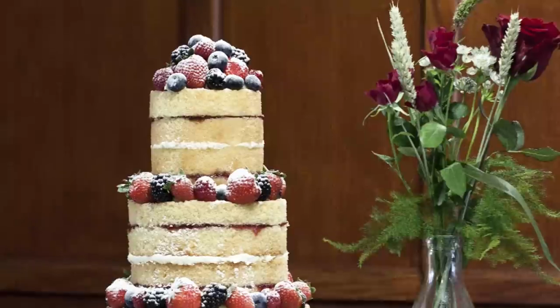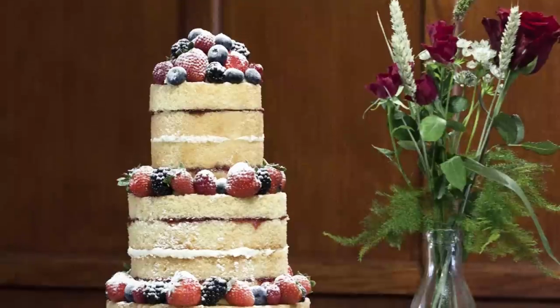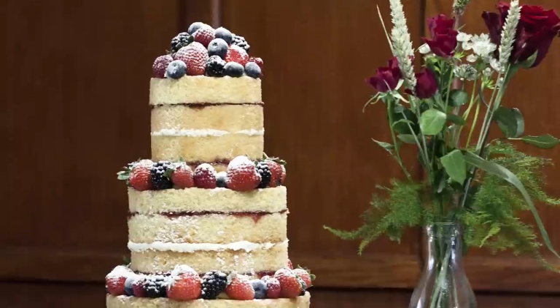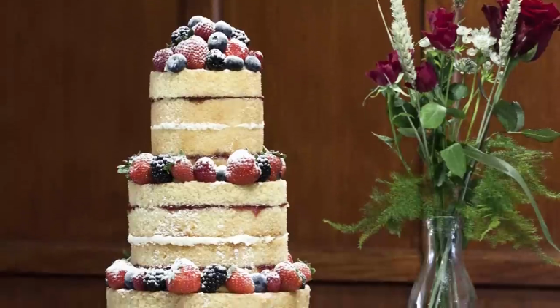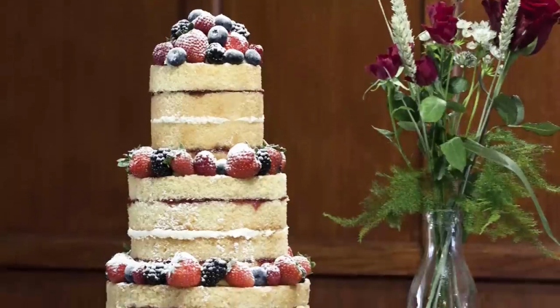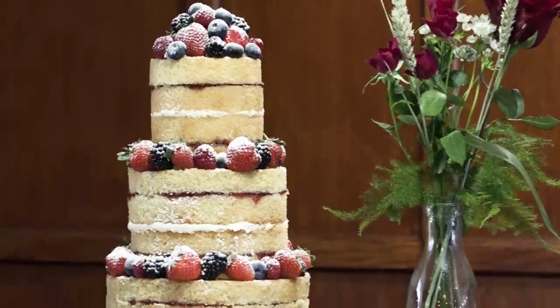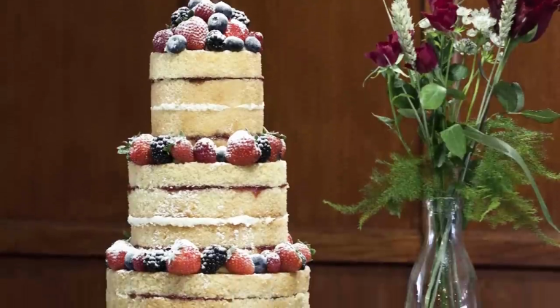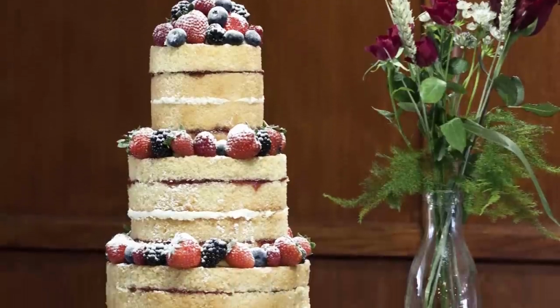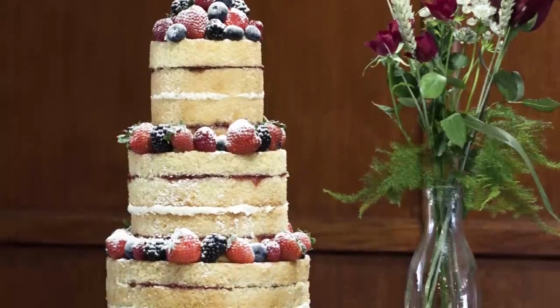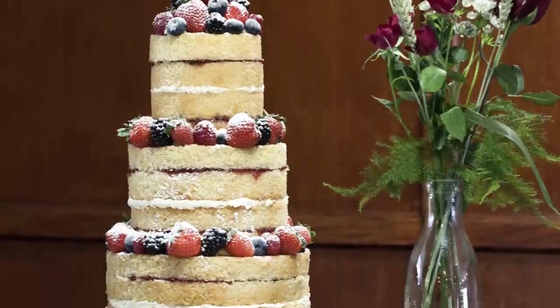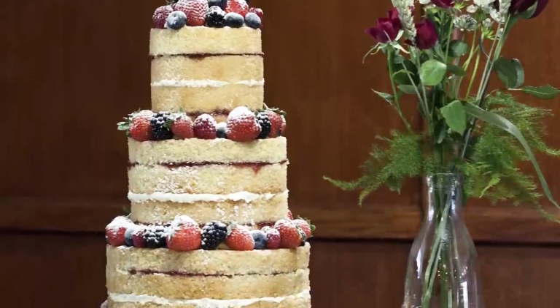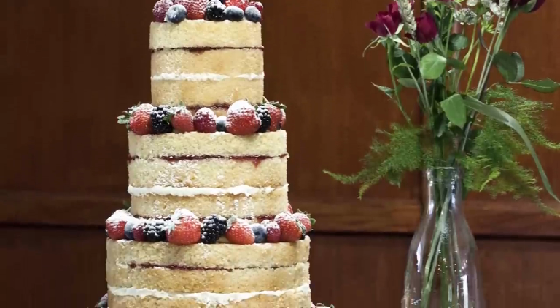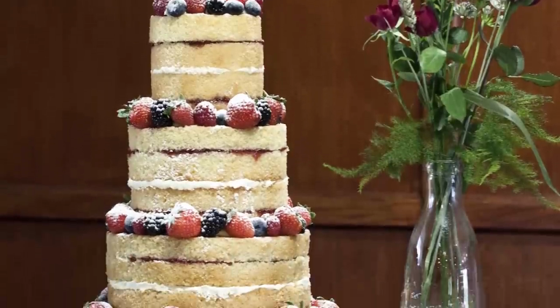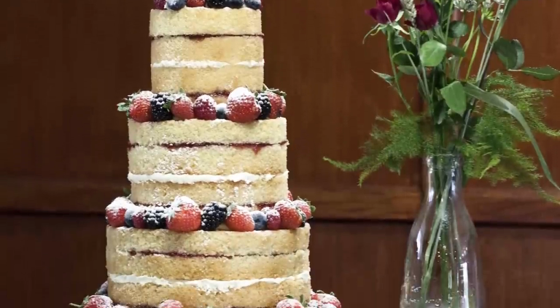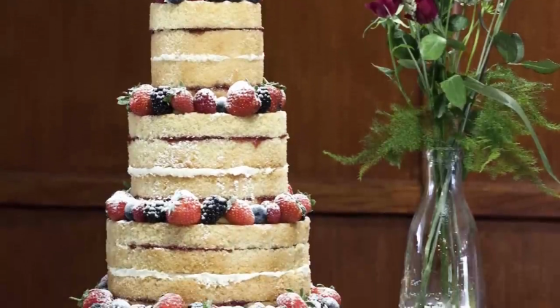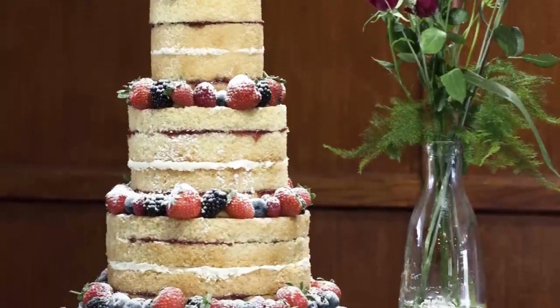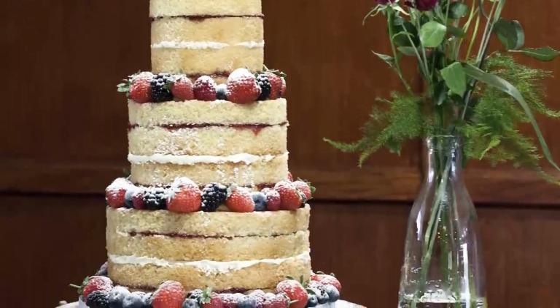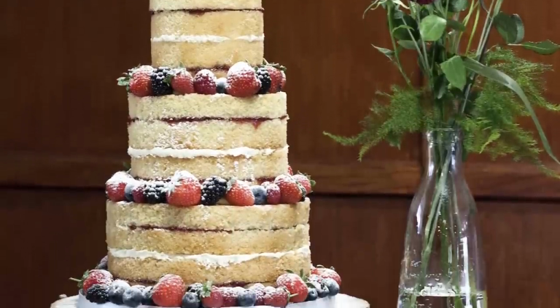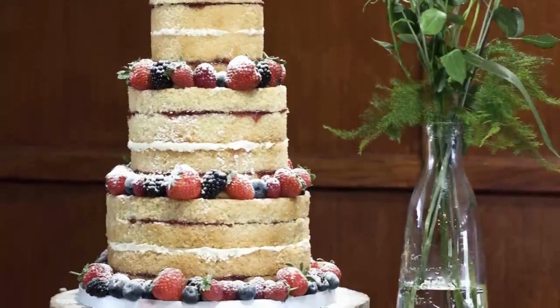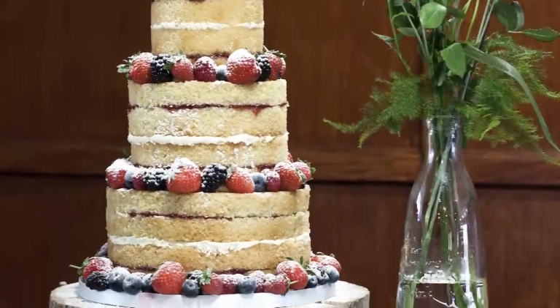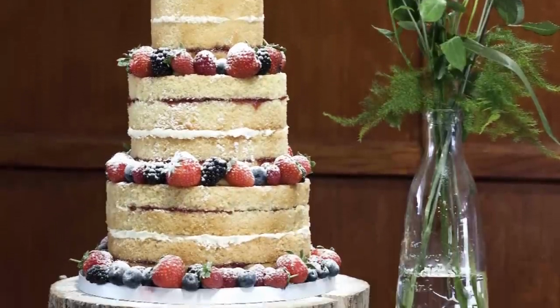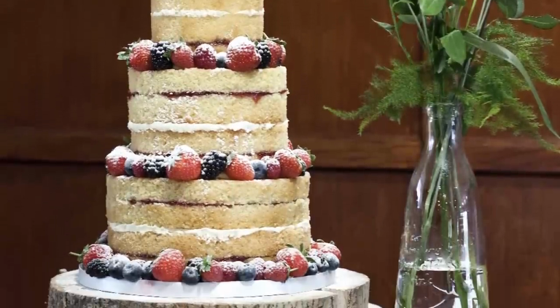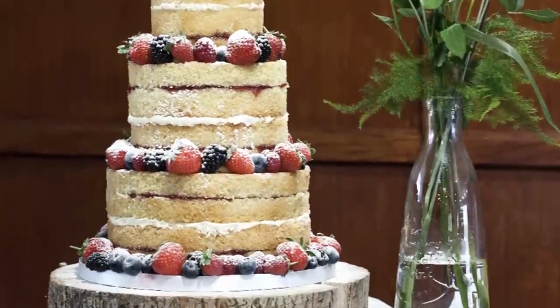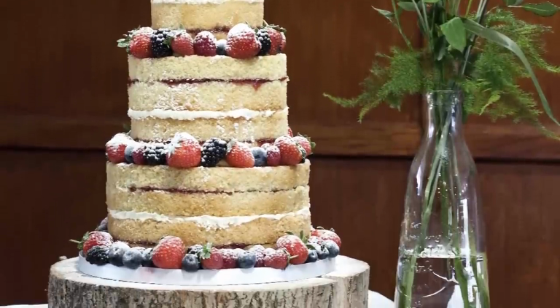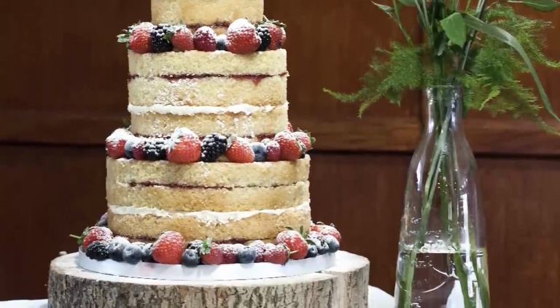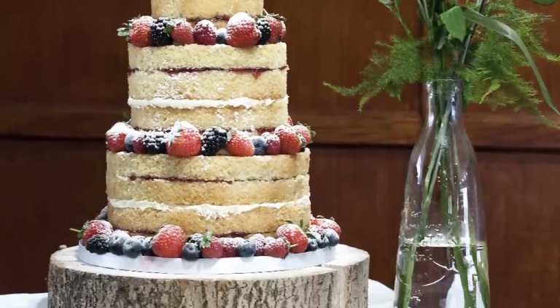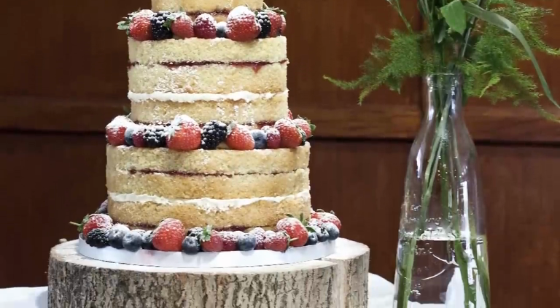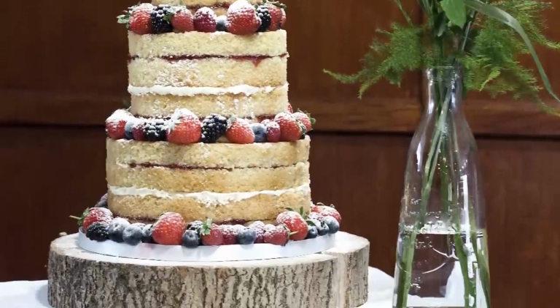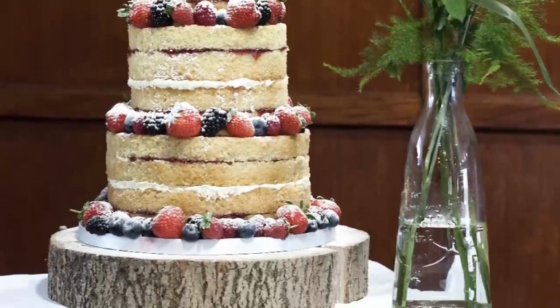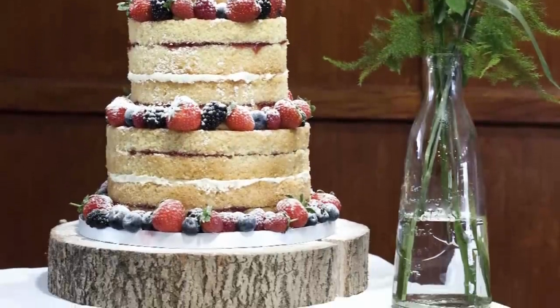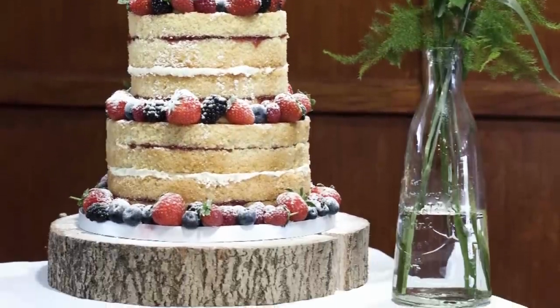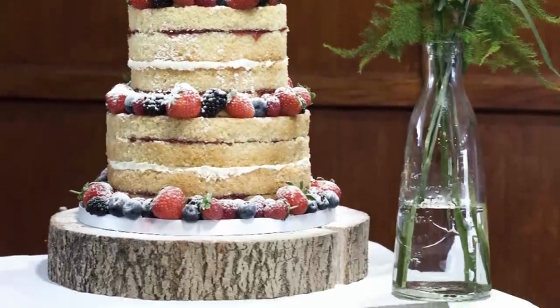Hey guys, in this tutorial I'm going to walk you through how to assemble a naked wedding cake.